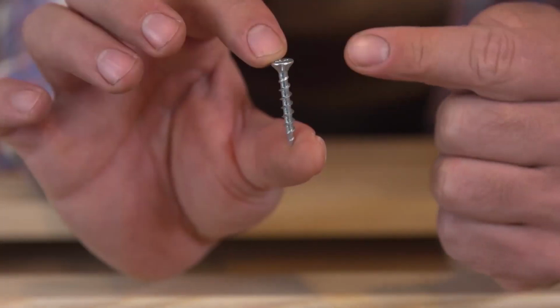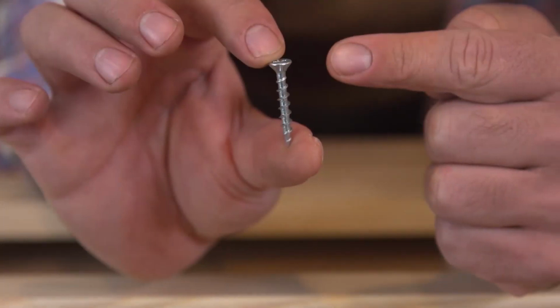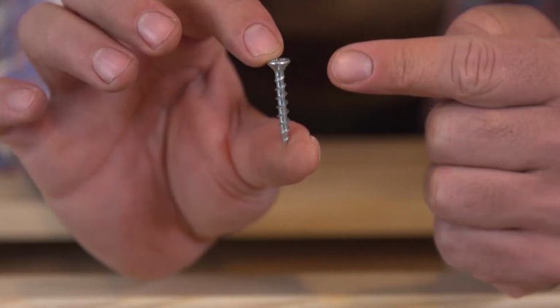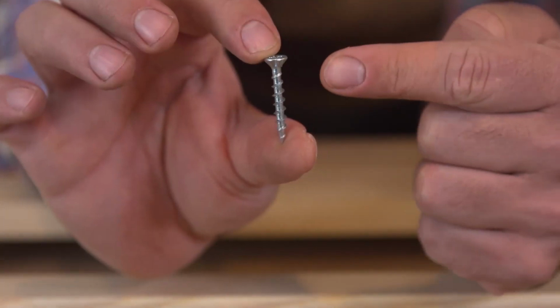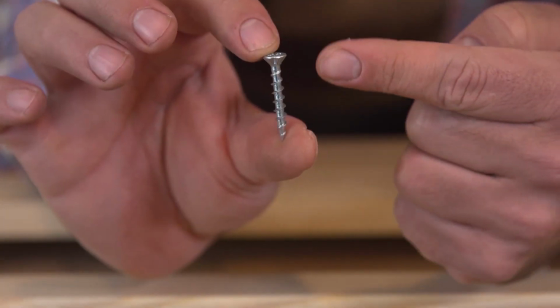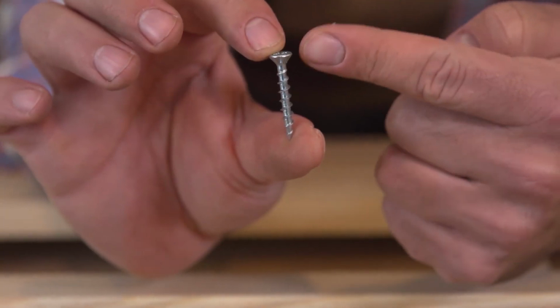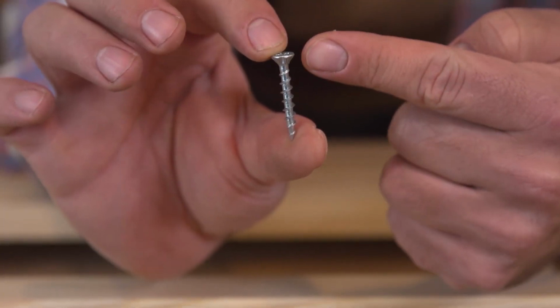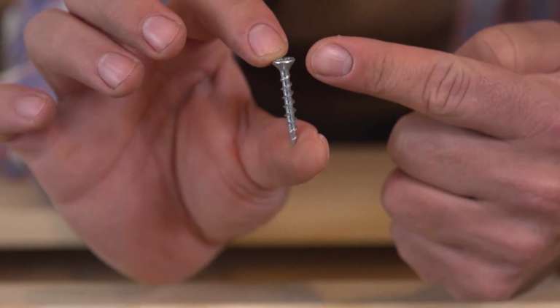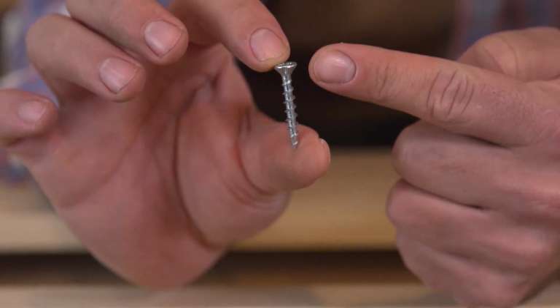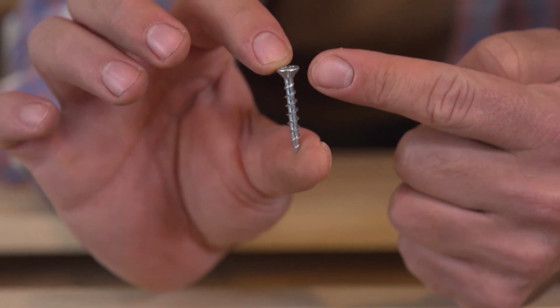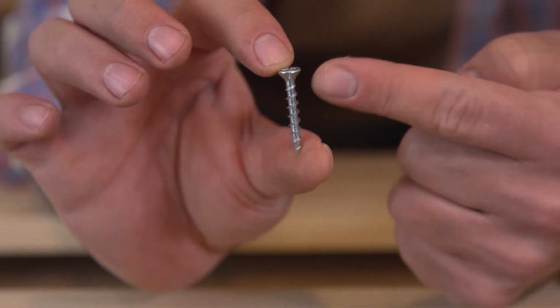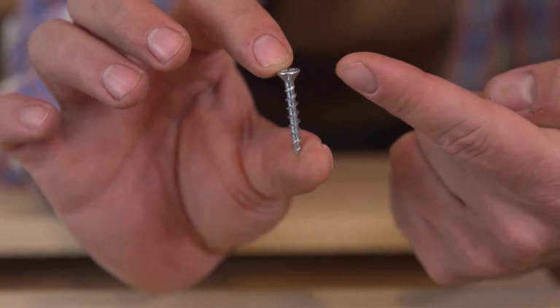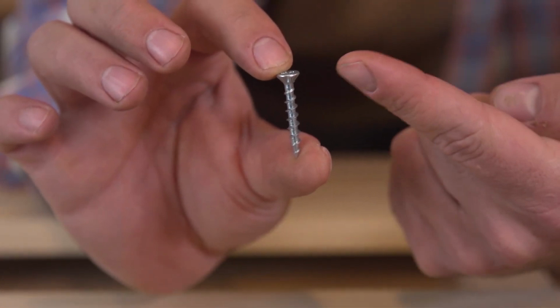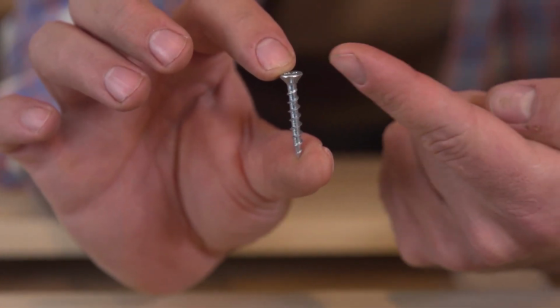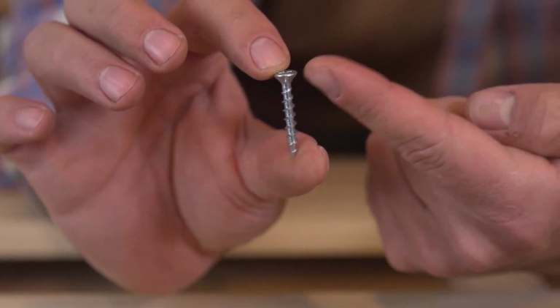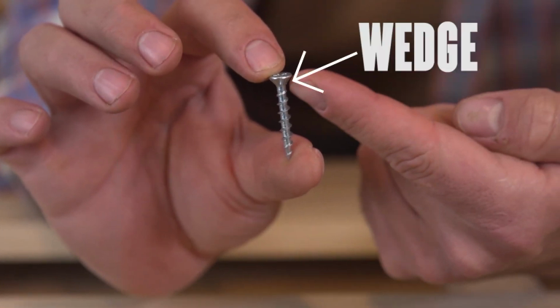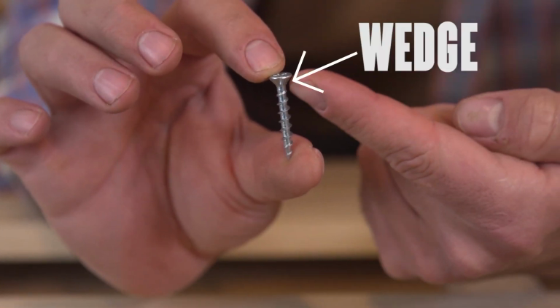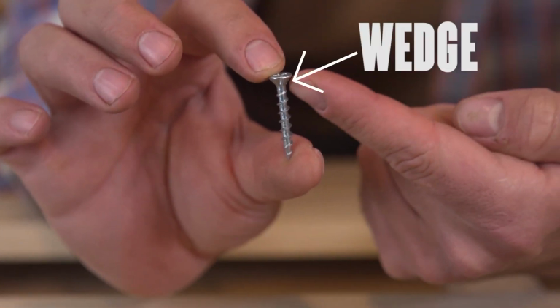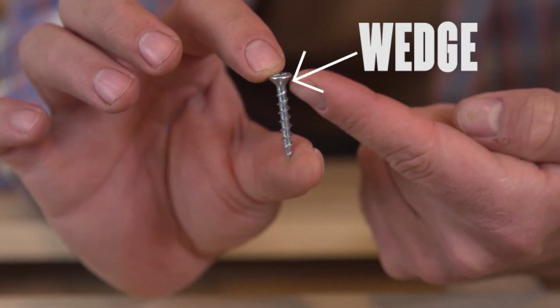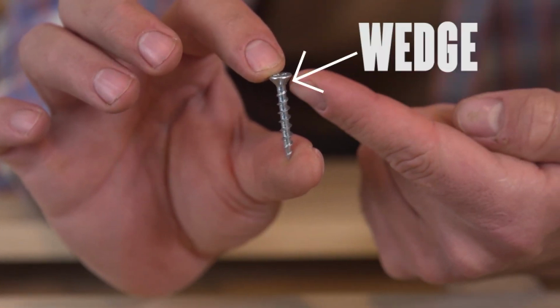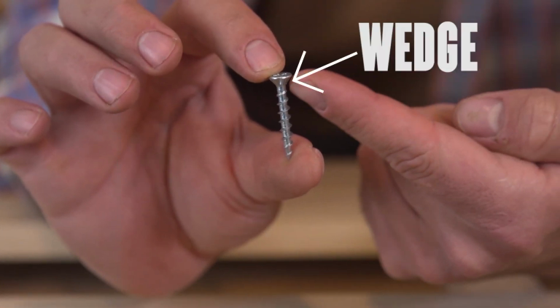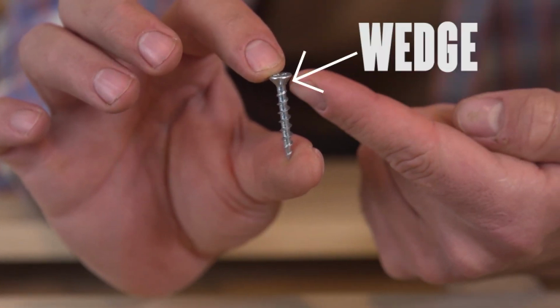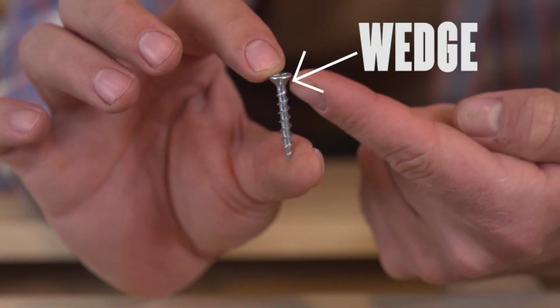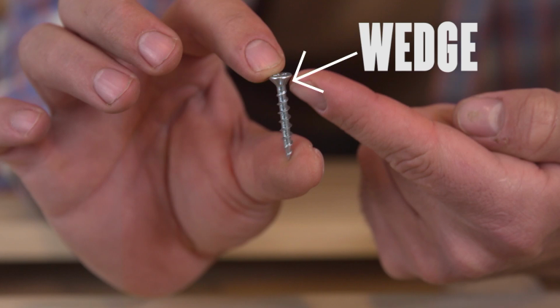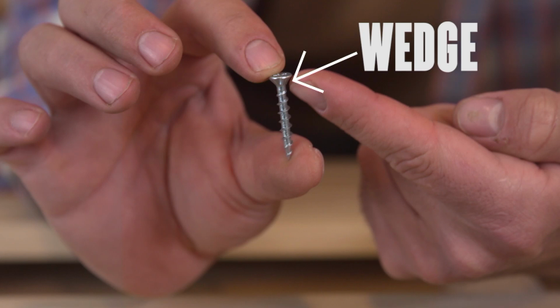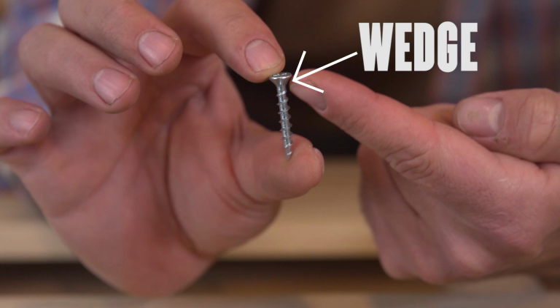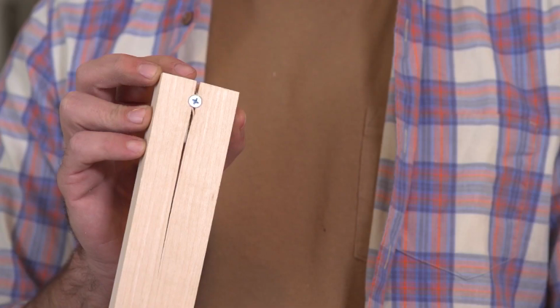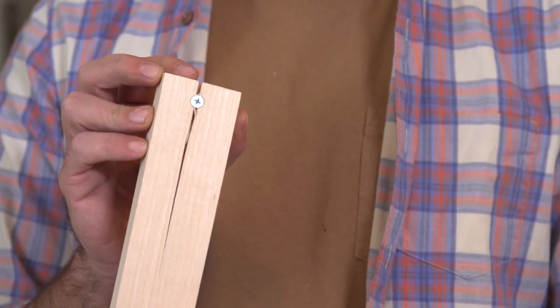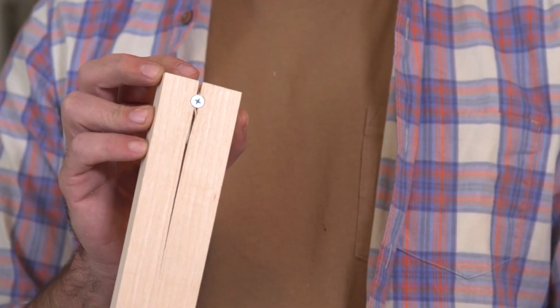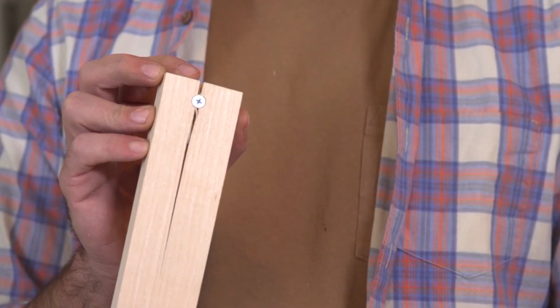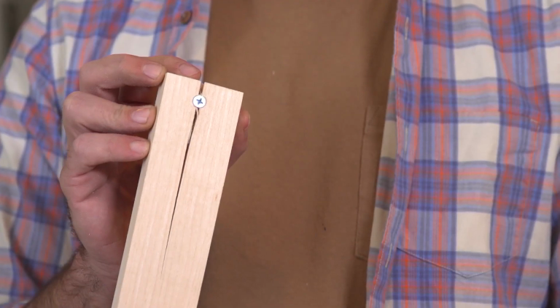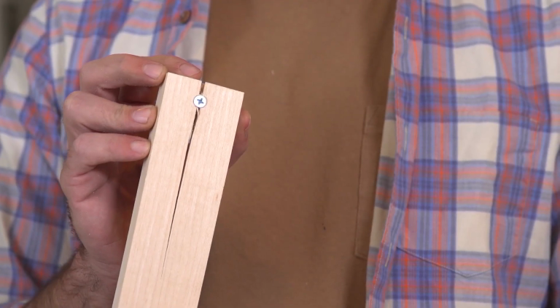See how this screw has a wedge in the top? That's what drives your wood apart and makes it split.